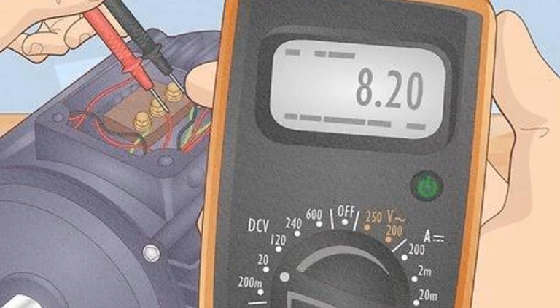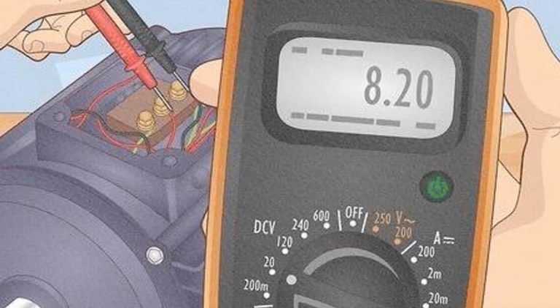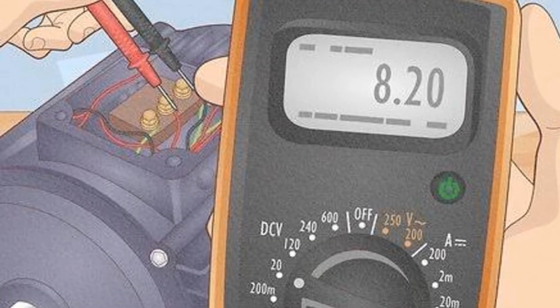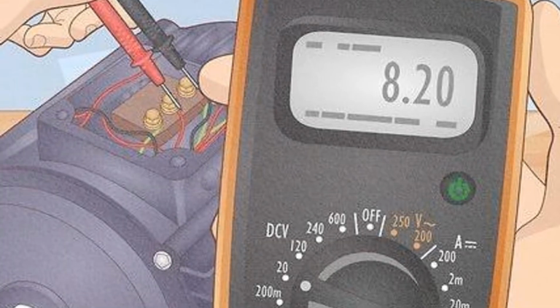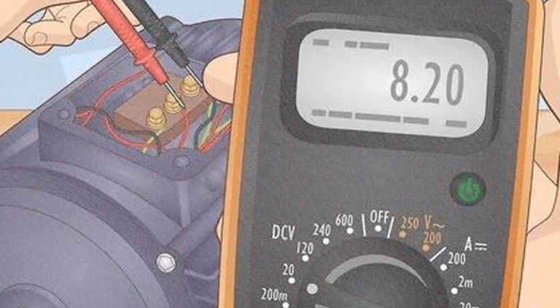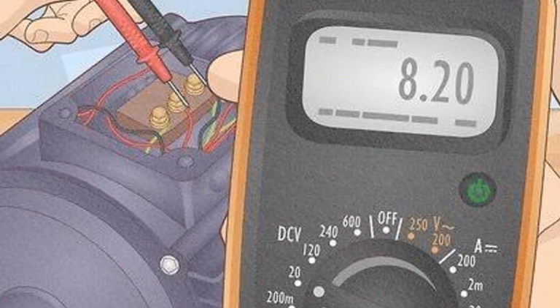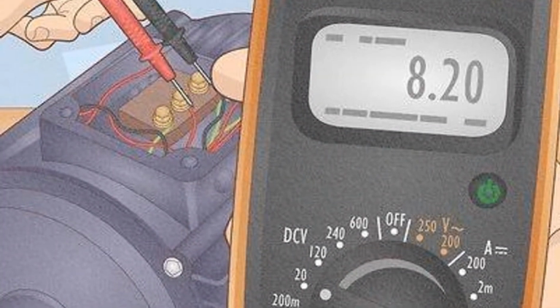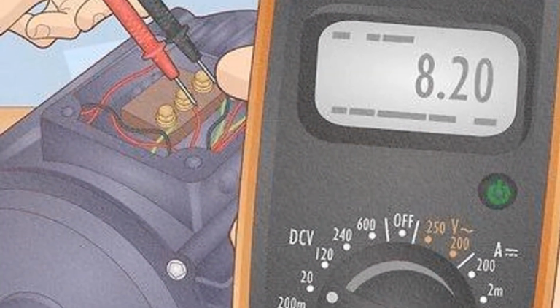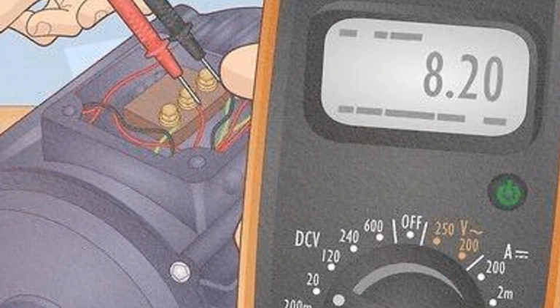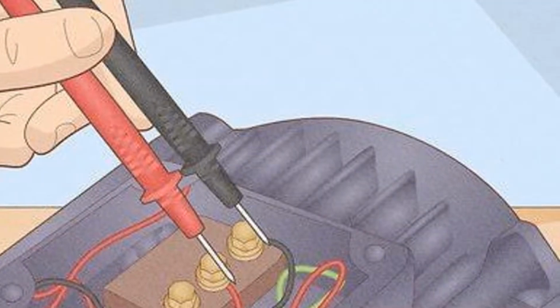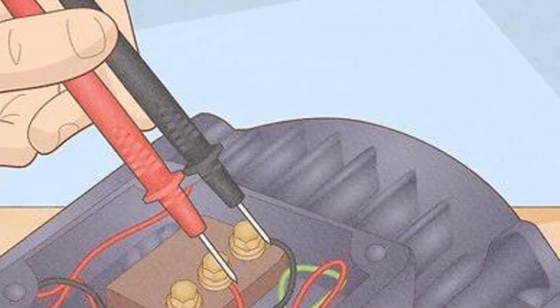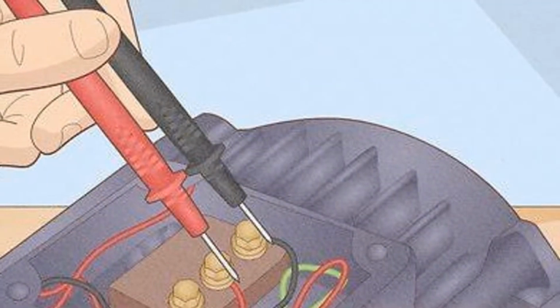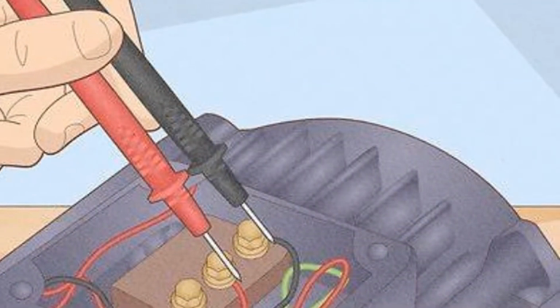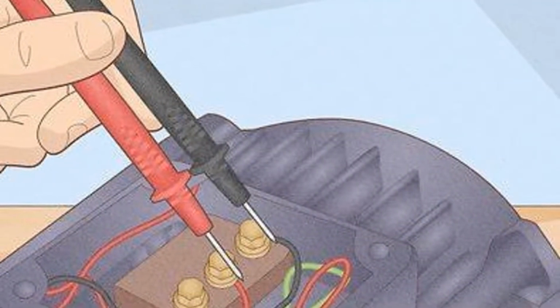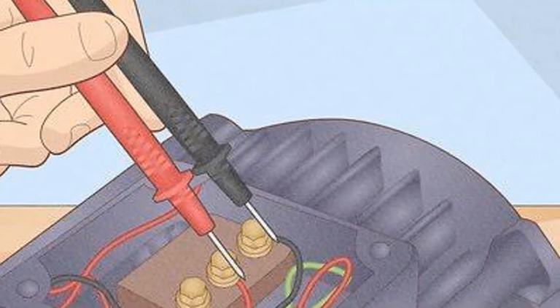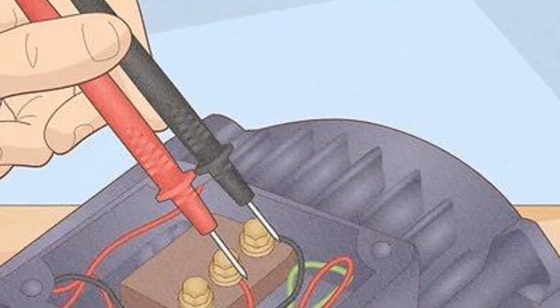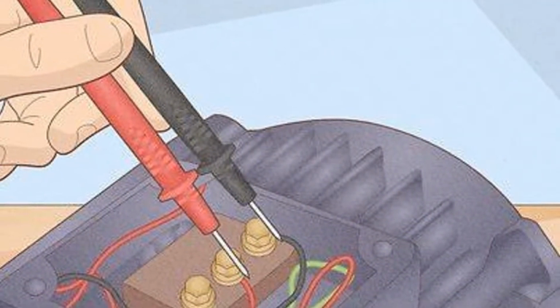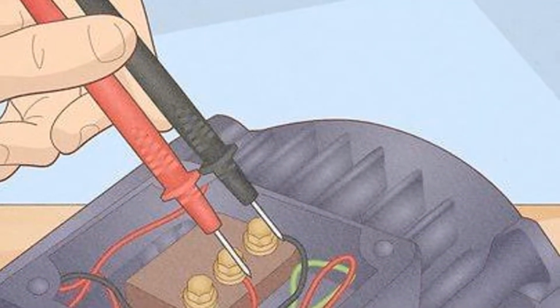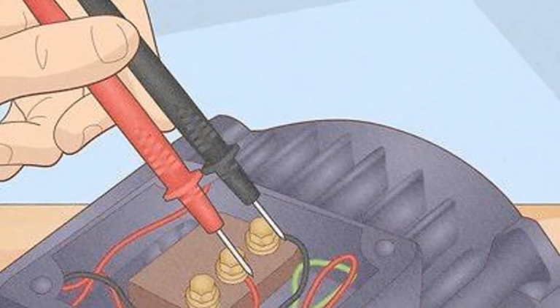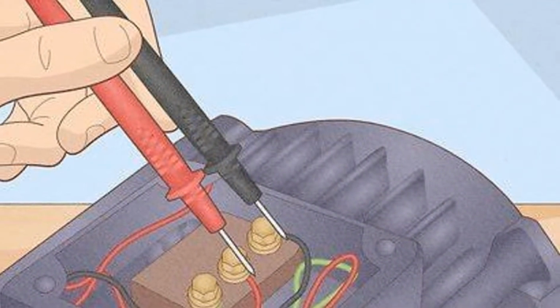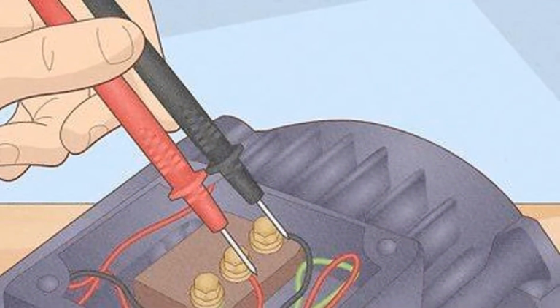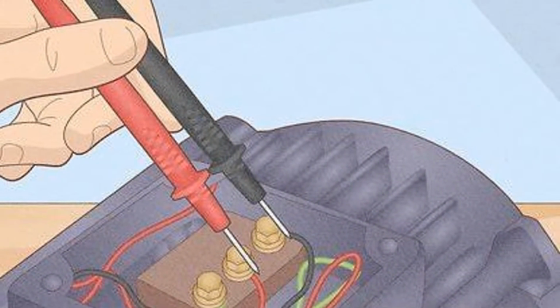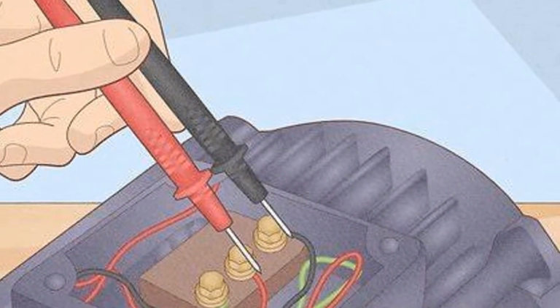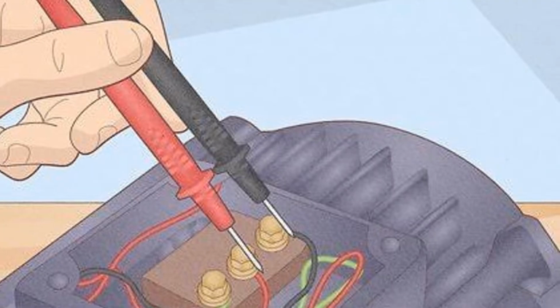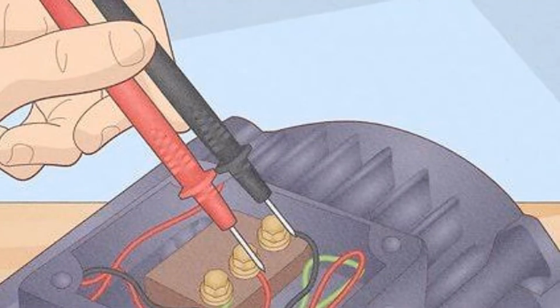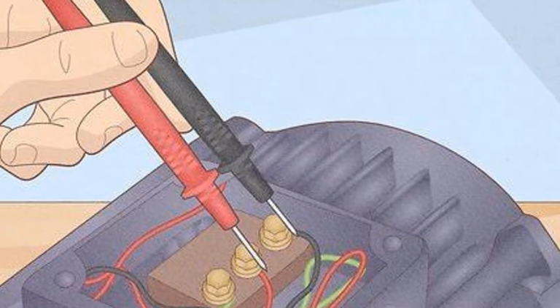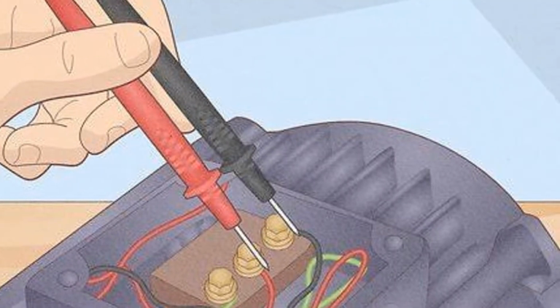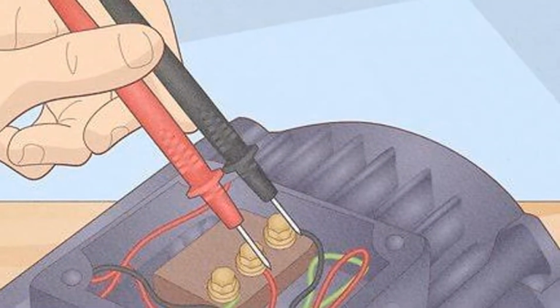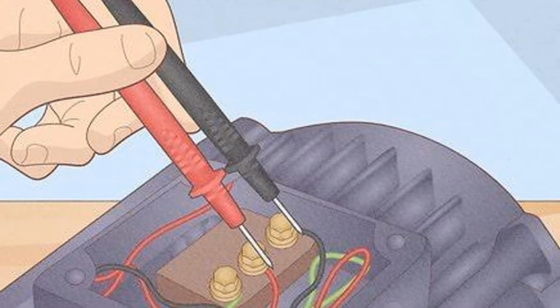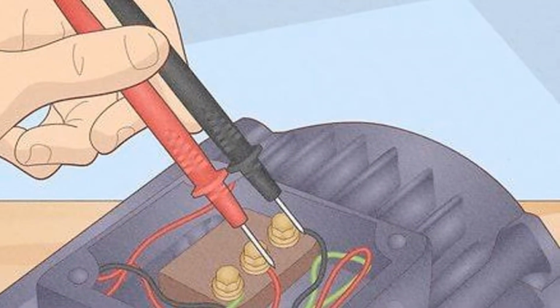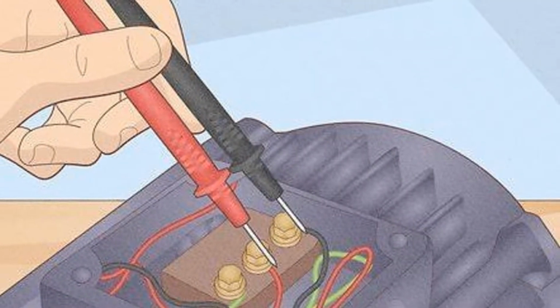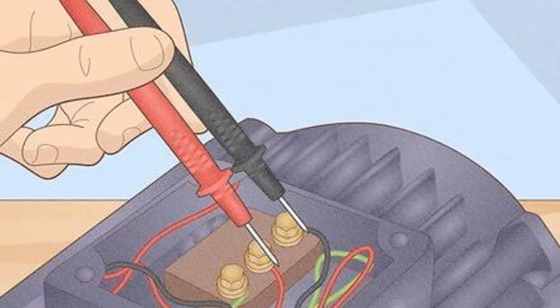Now let's start by disconnecting the motor from any power source. This is important for safety reasons and to prevent any damage to the multimeter.